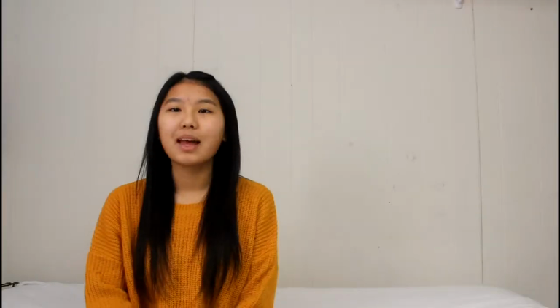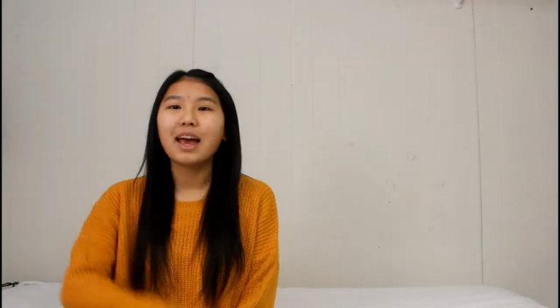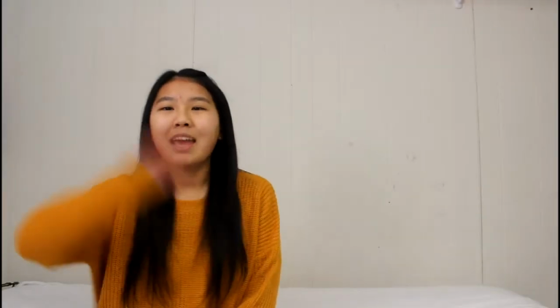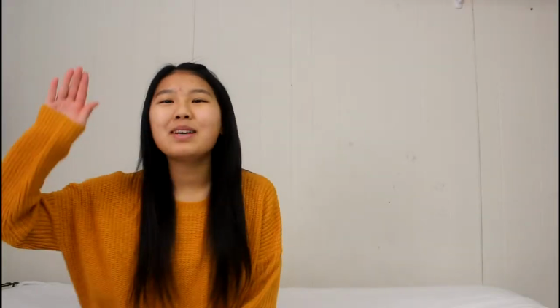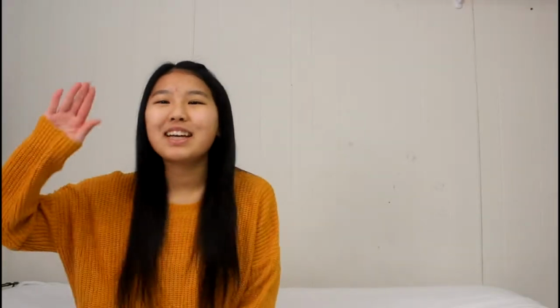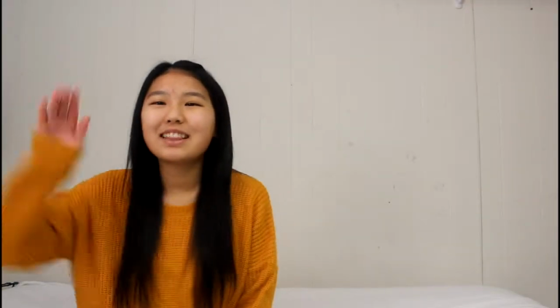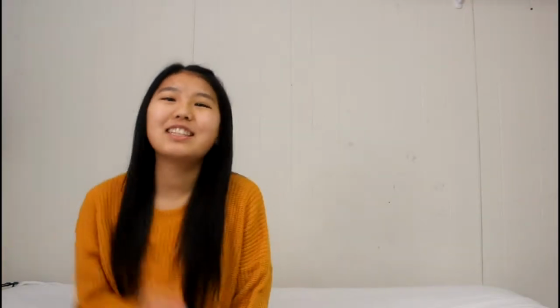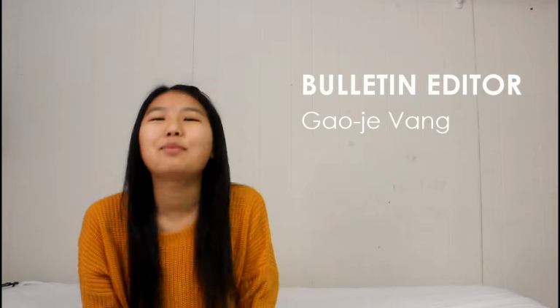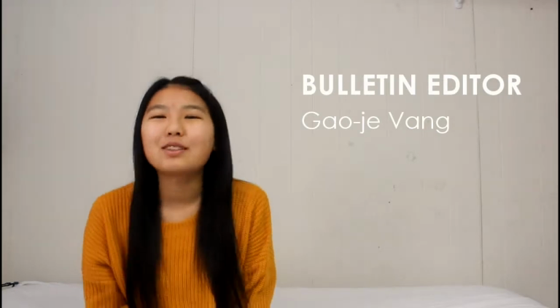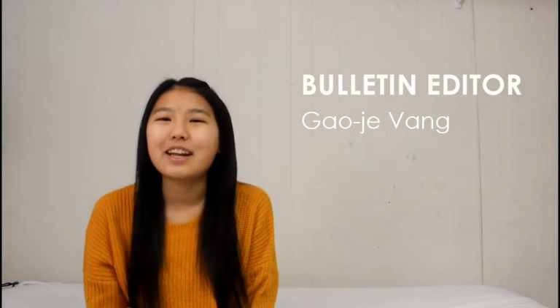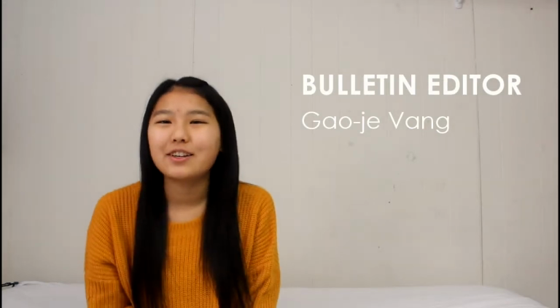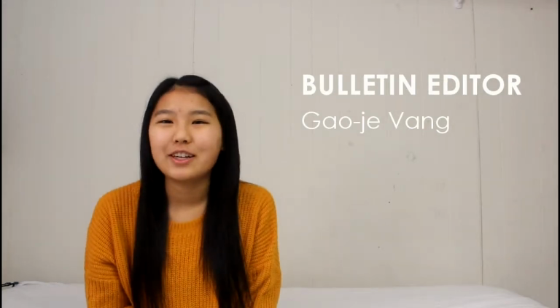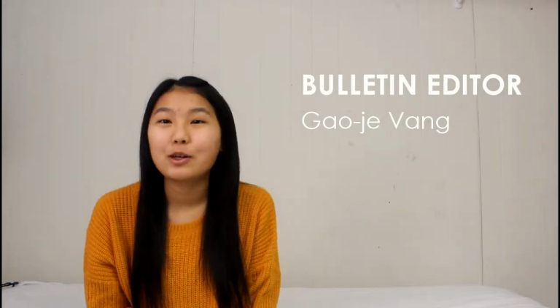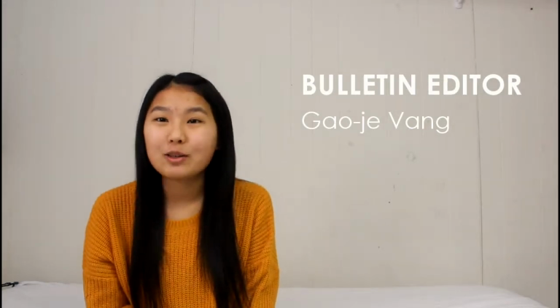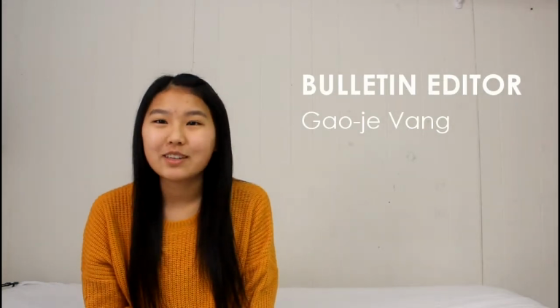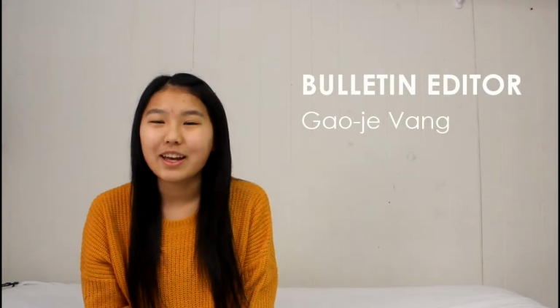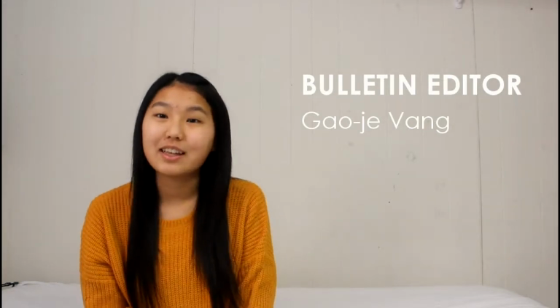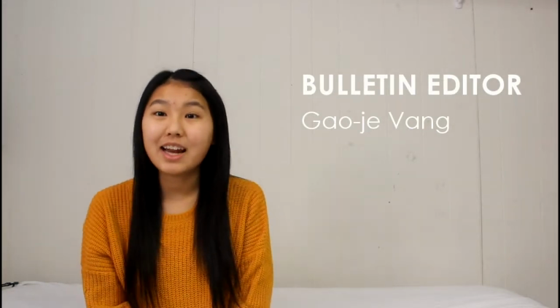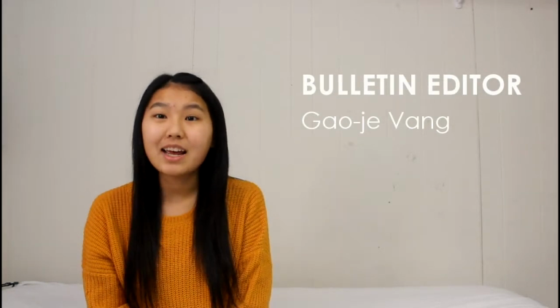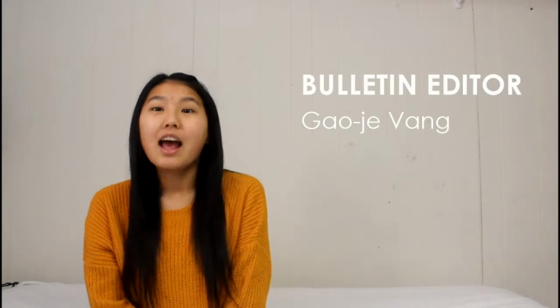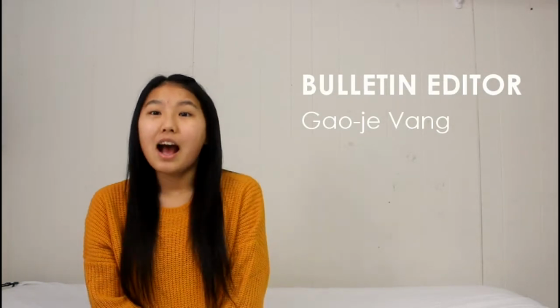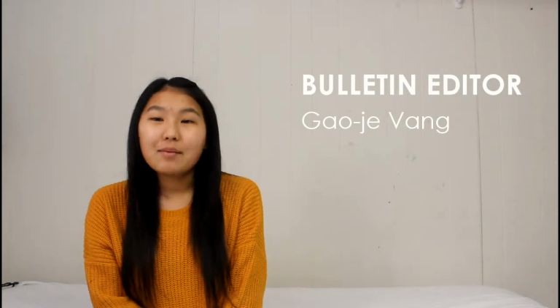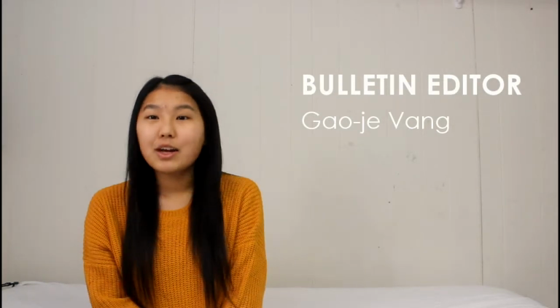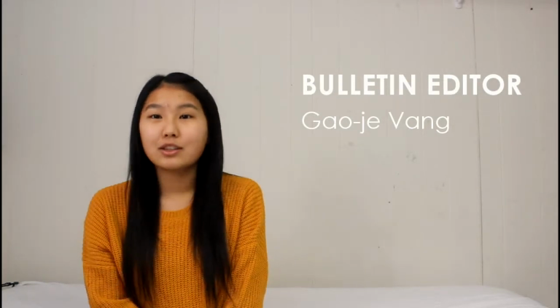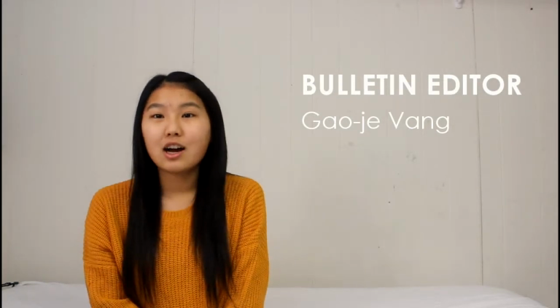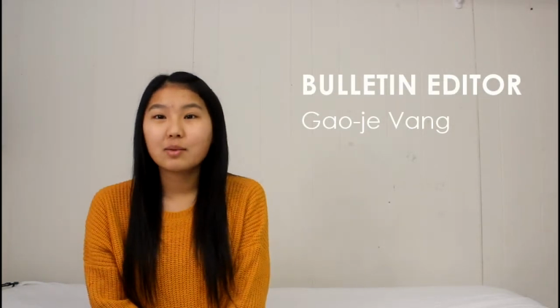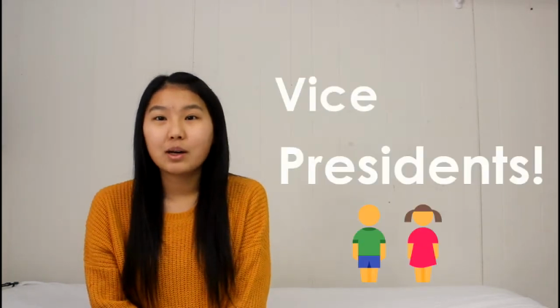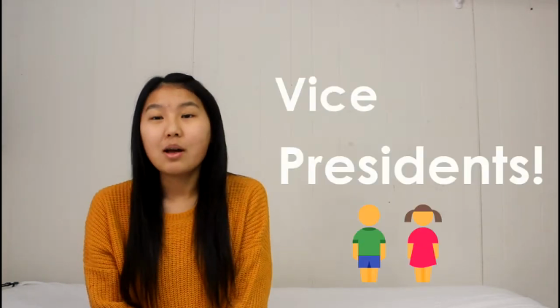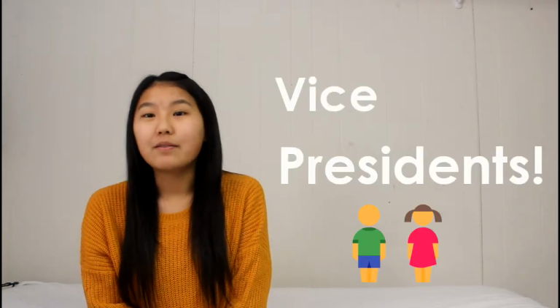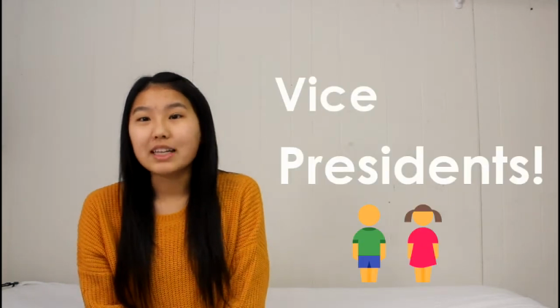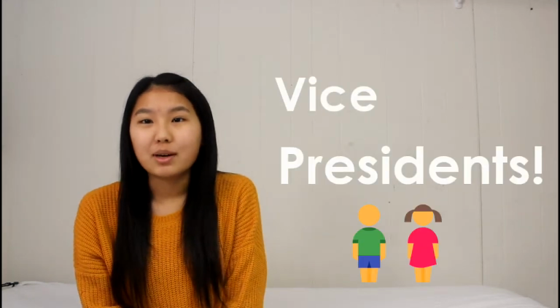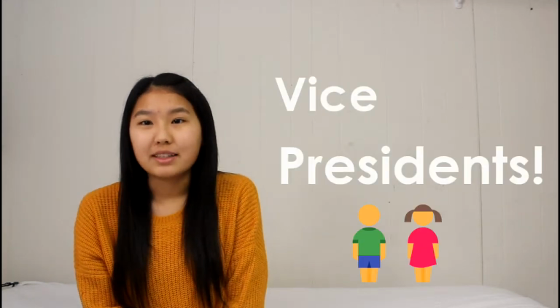Hey Mendeck! This is your bulletin editor here, GoJVang, and today I'm here to talk about vice presidents.